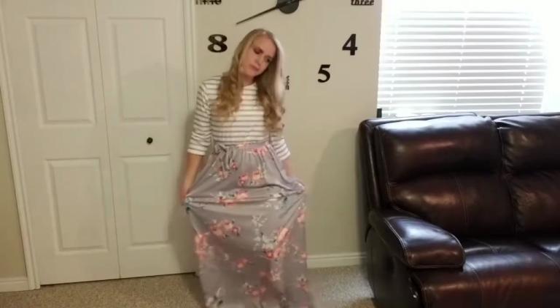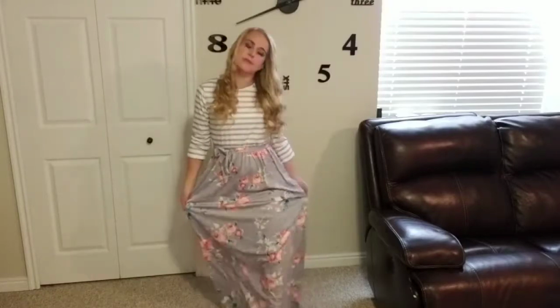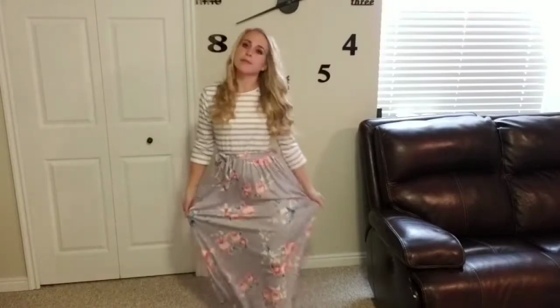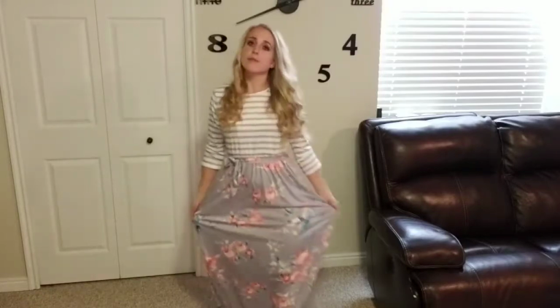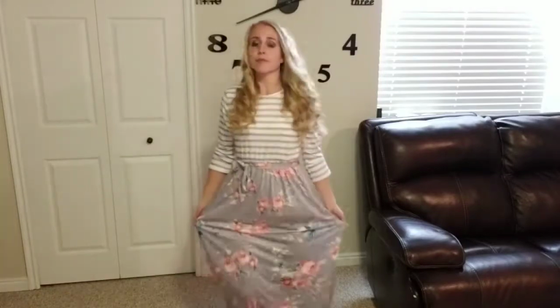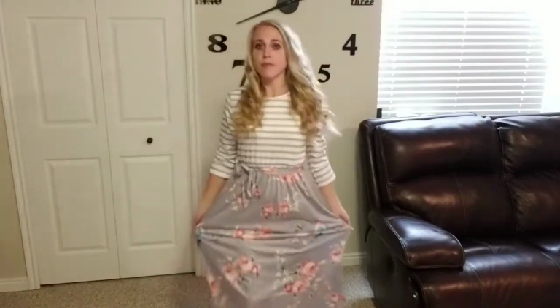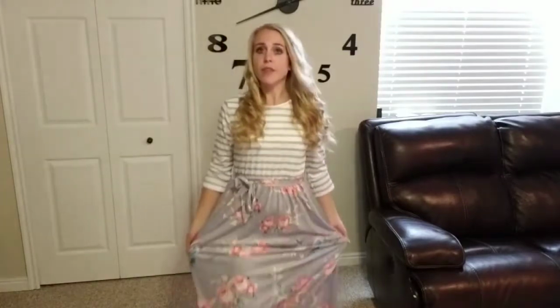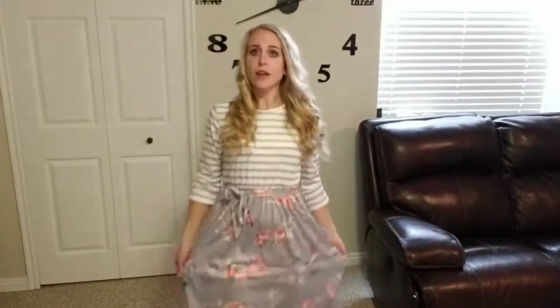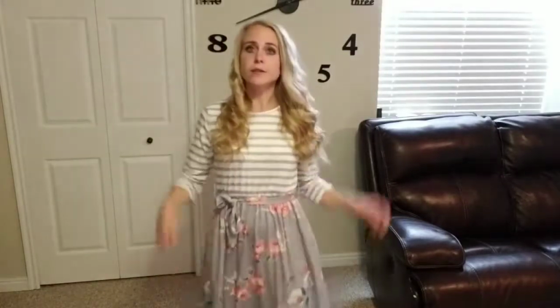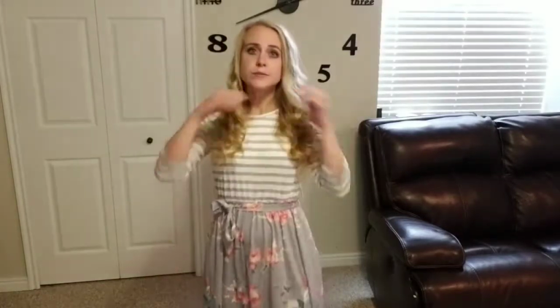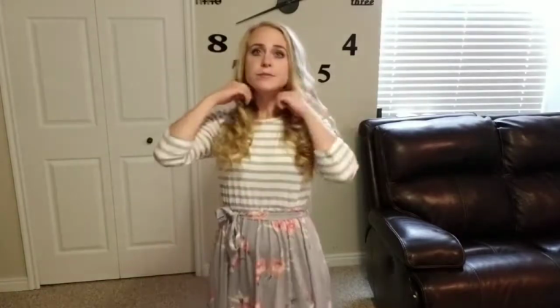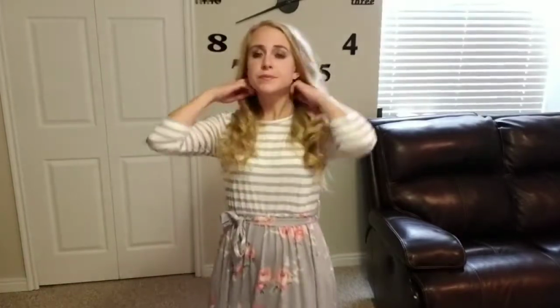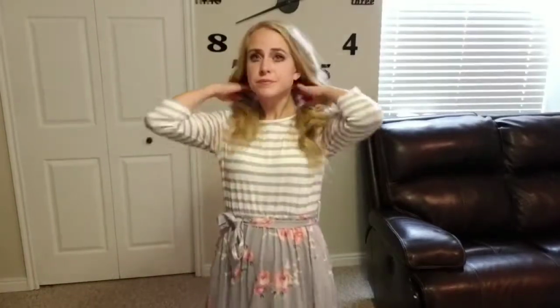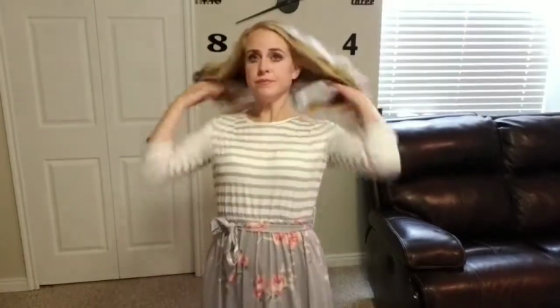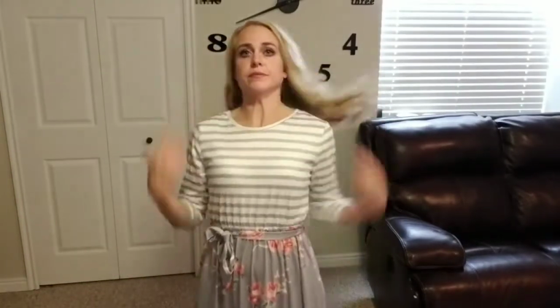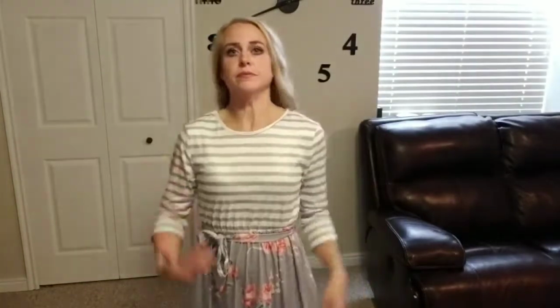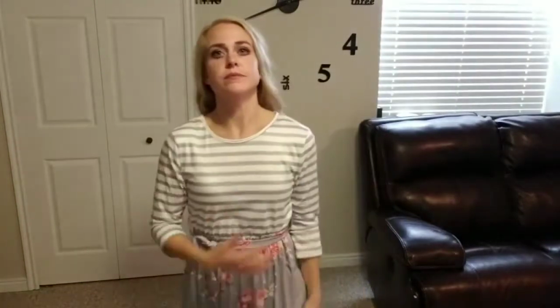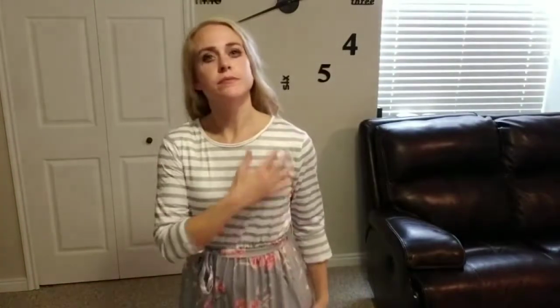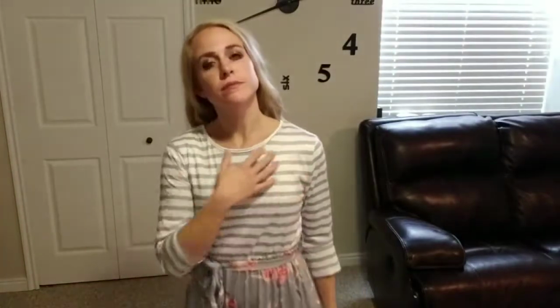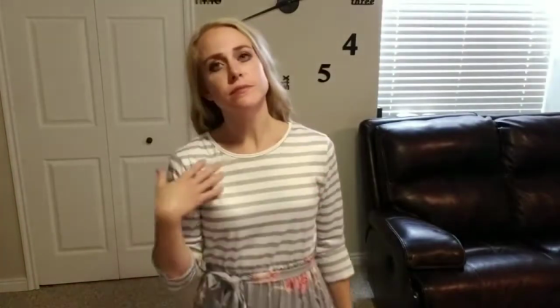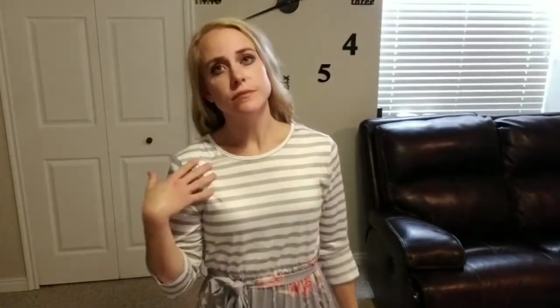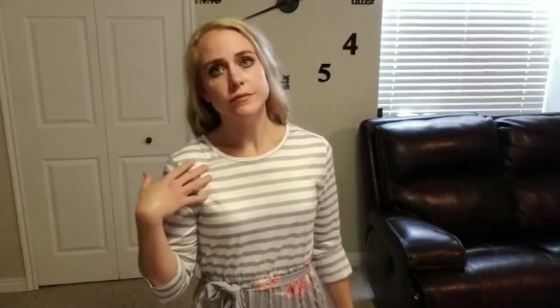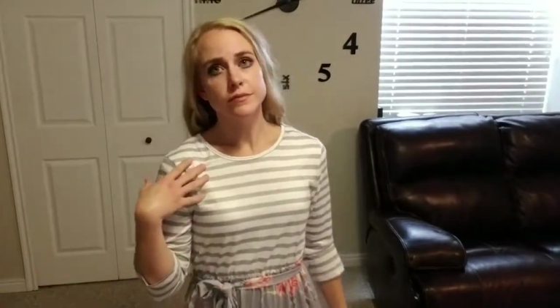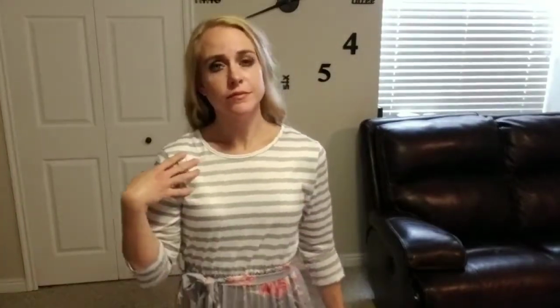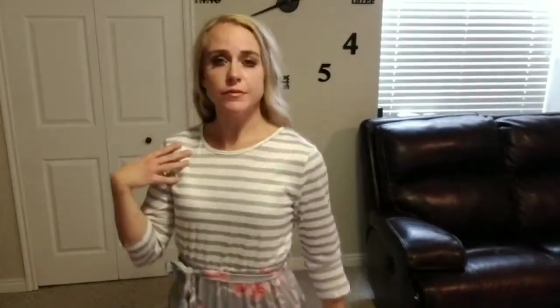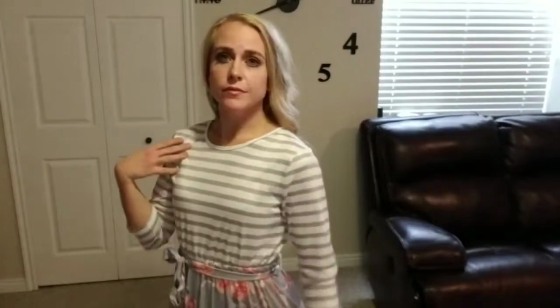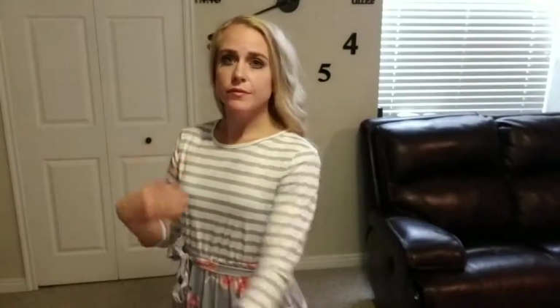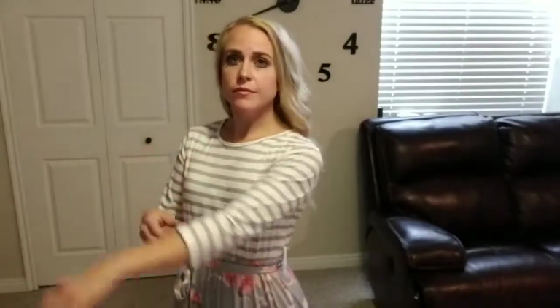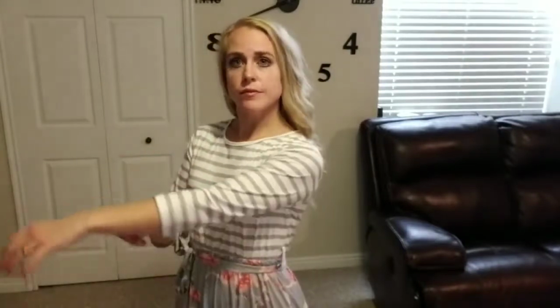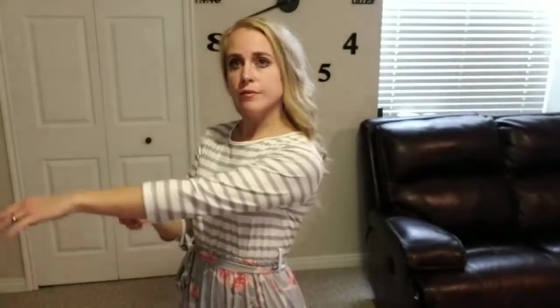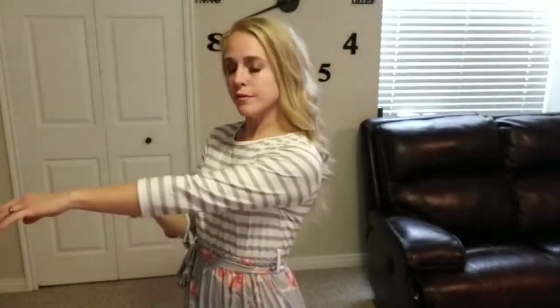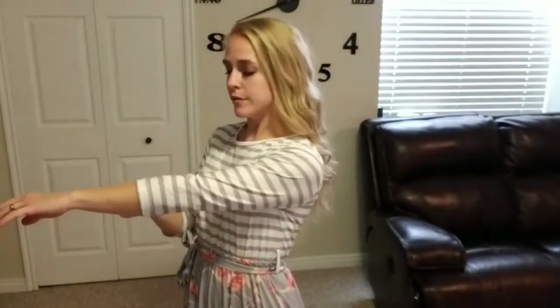Today I'm going to be giving you a closer look at this full length maxi dress with pockets and a belt.